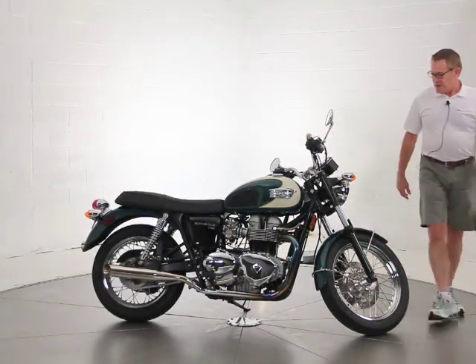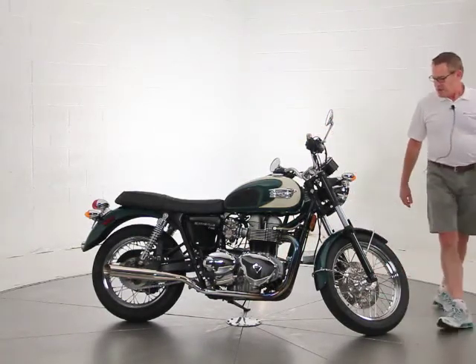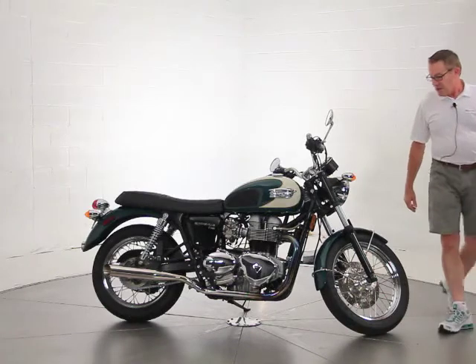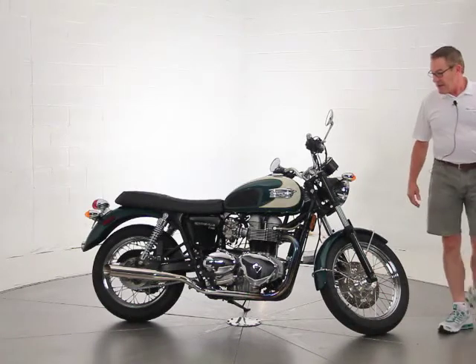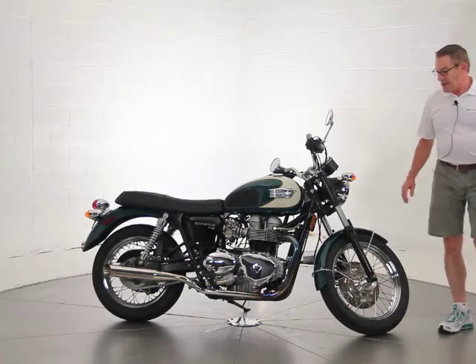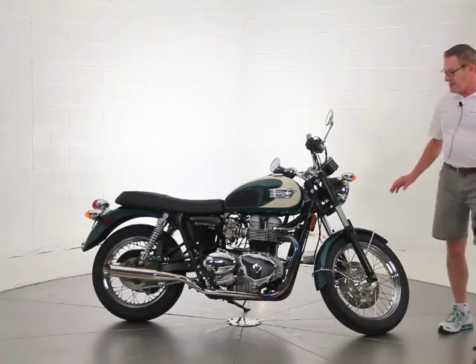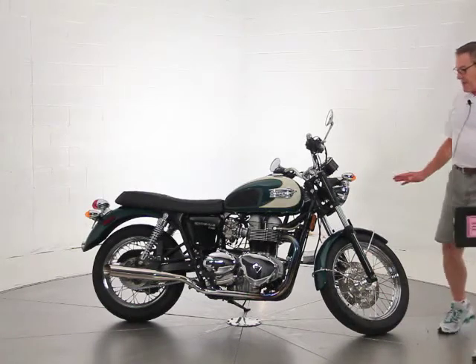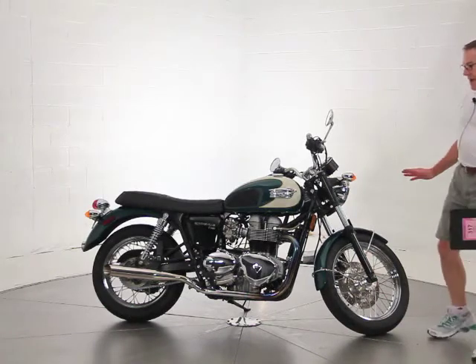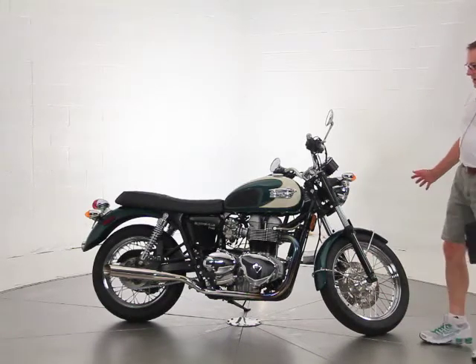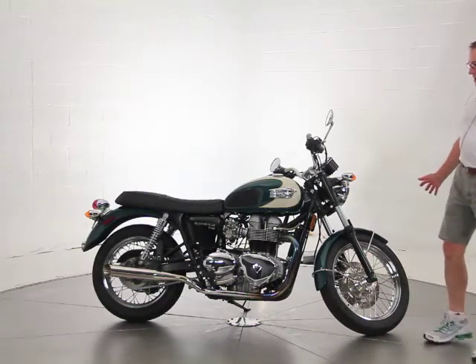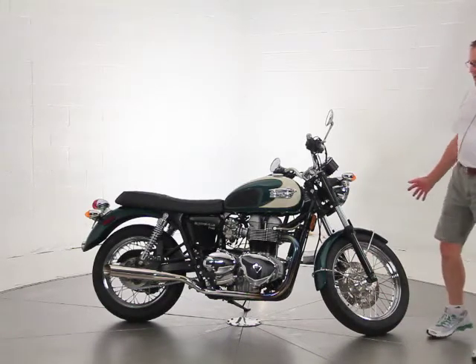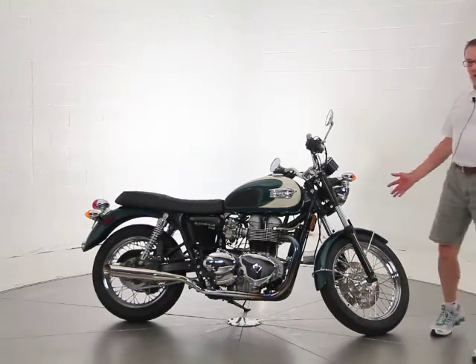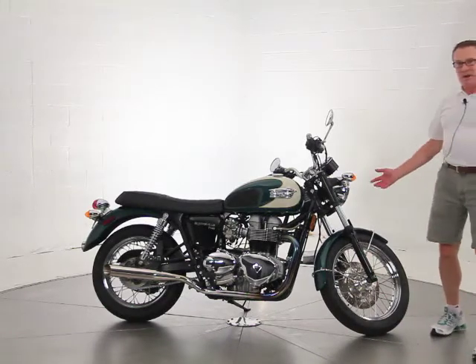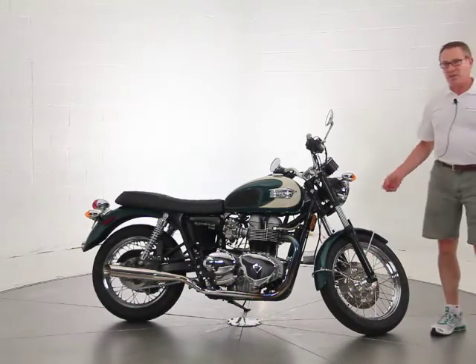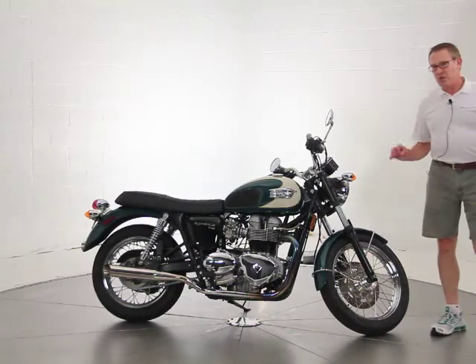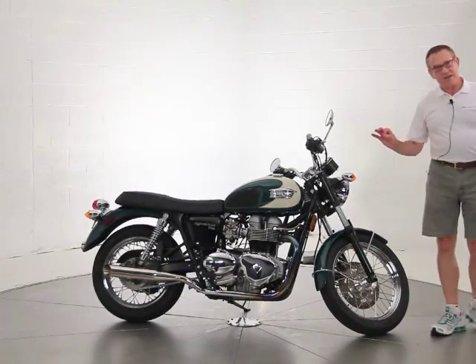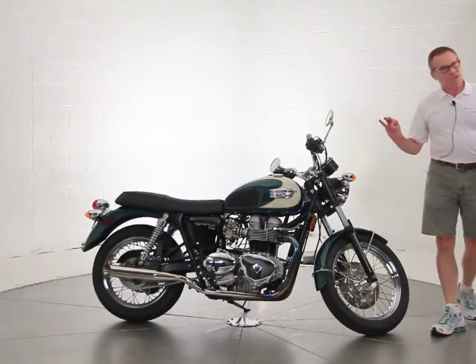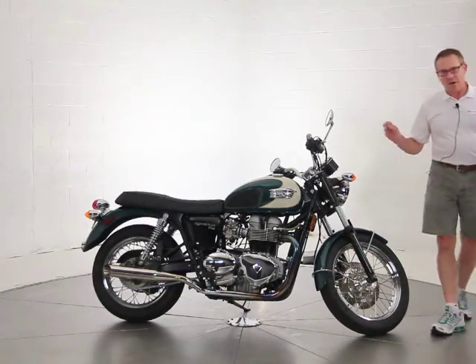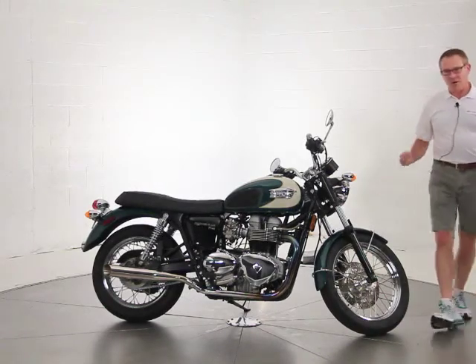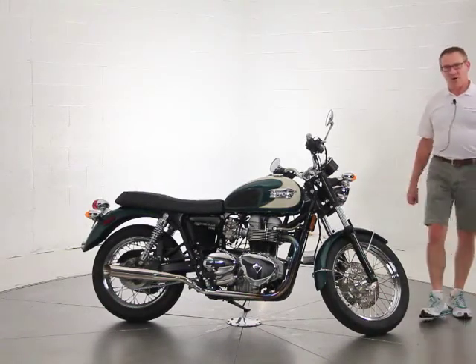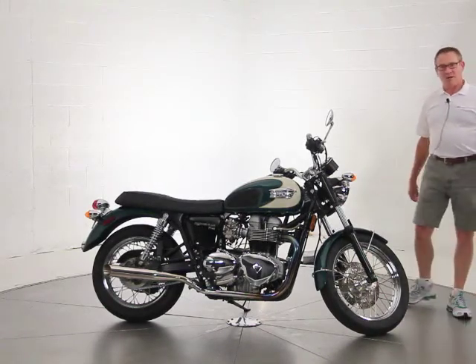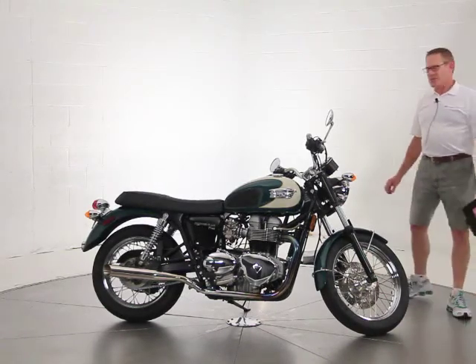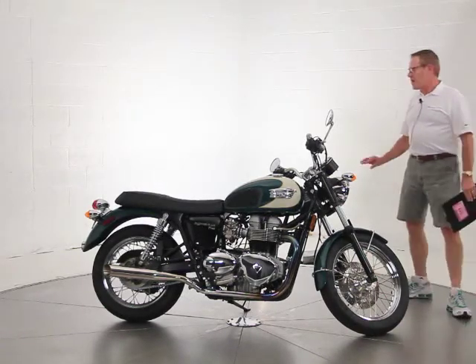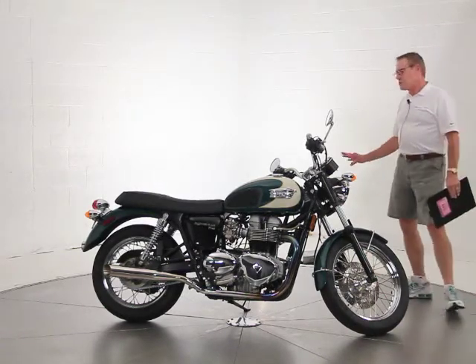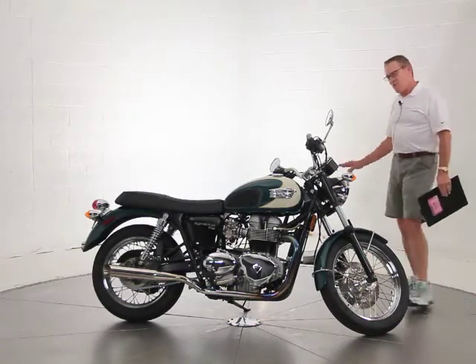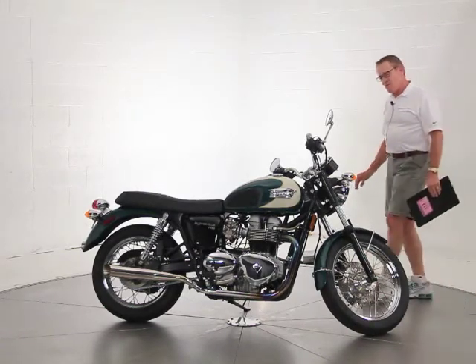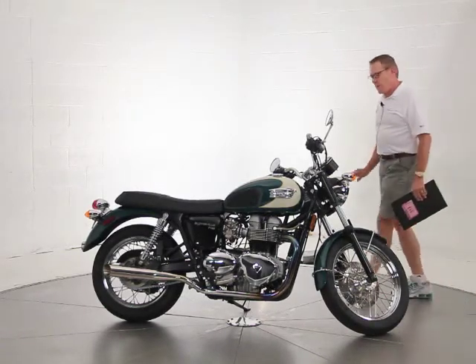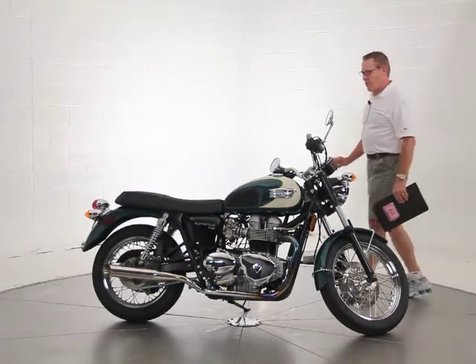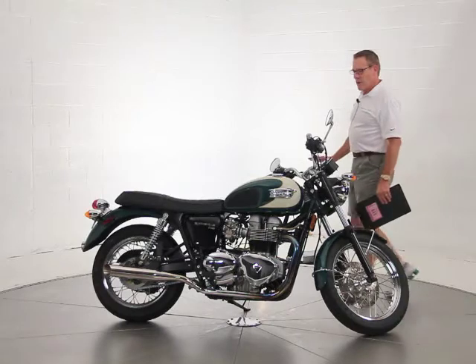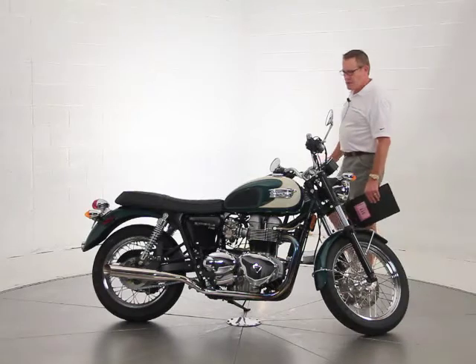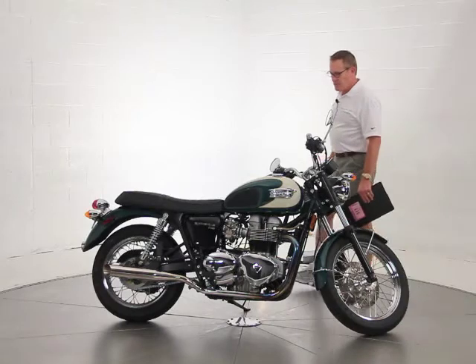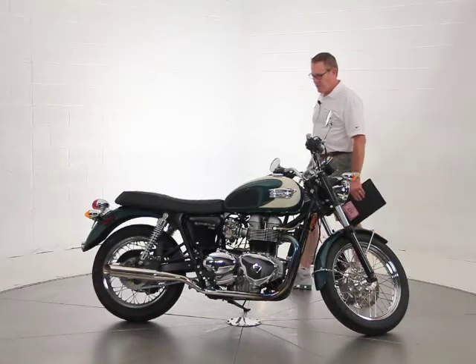The bike is immaculate. I've ridden it — the jetting is spot-on, it sounds beautiful, it runs beautifully.